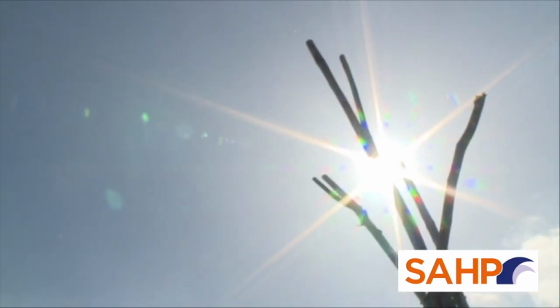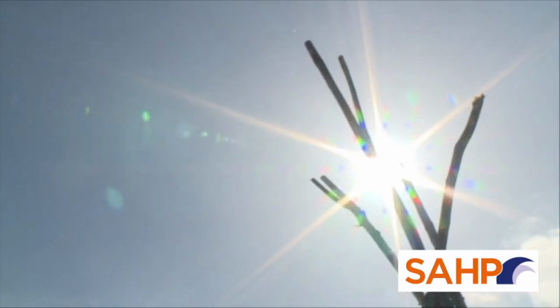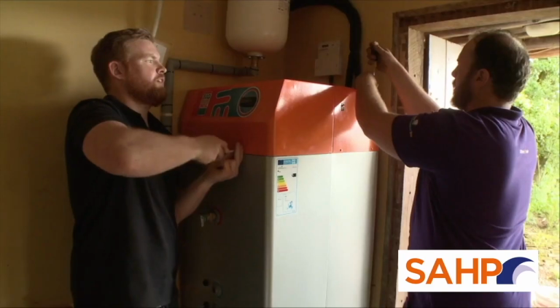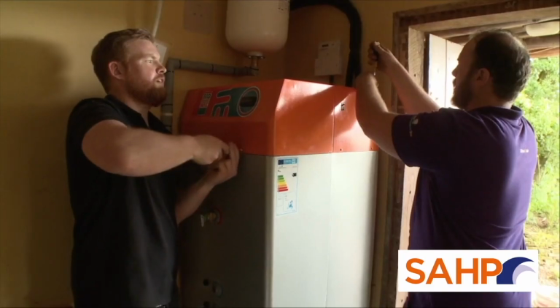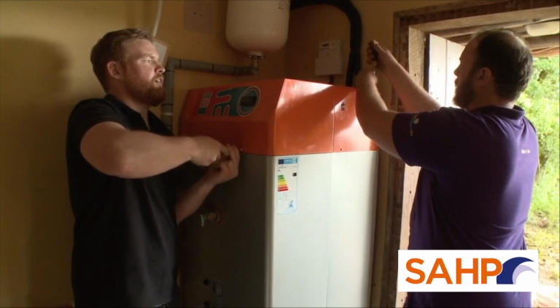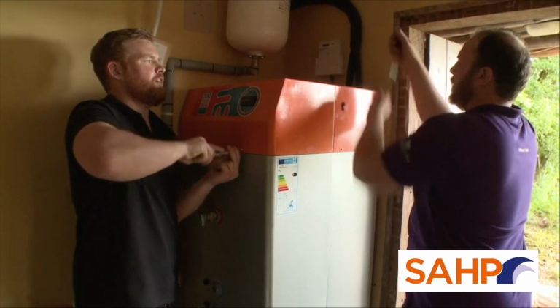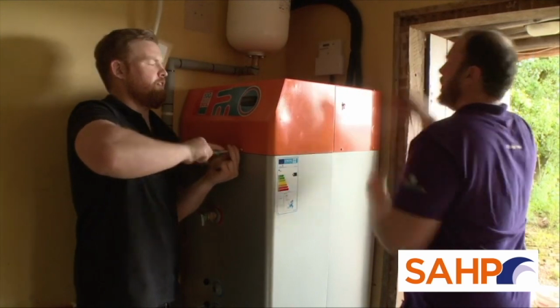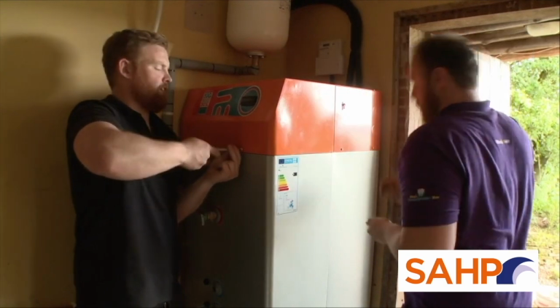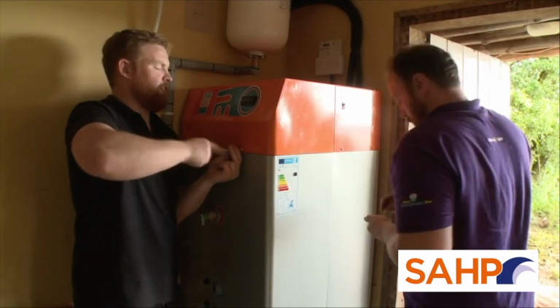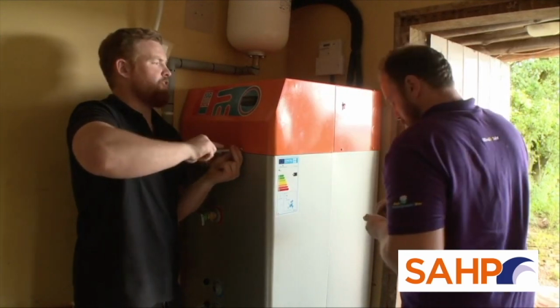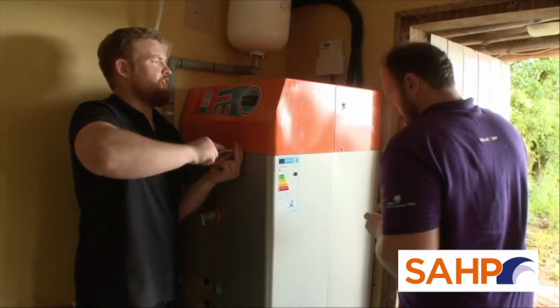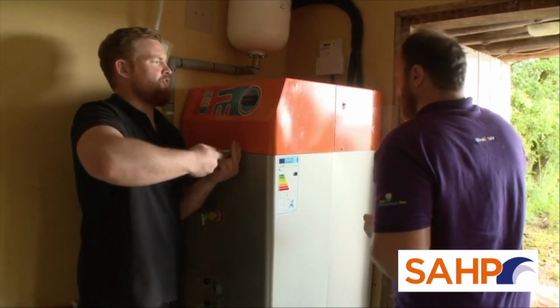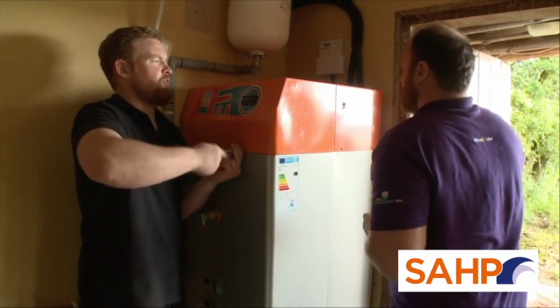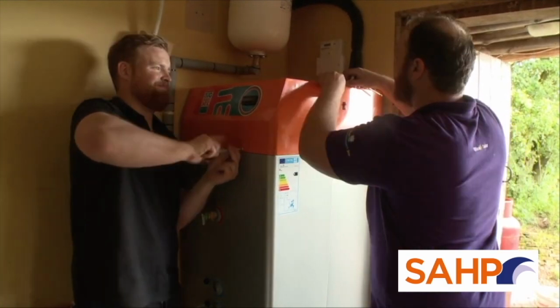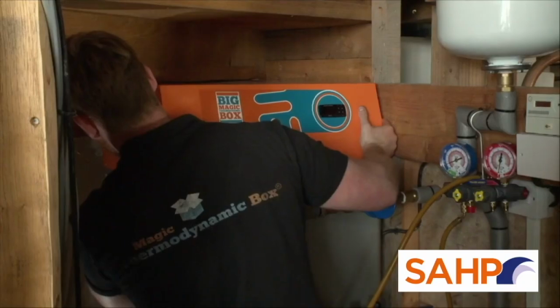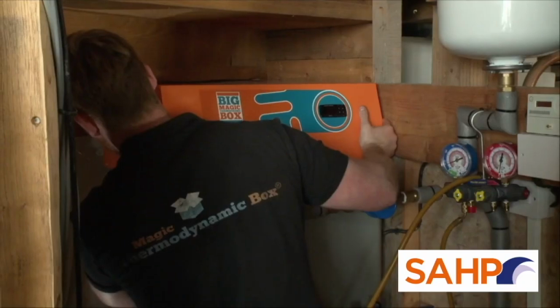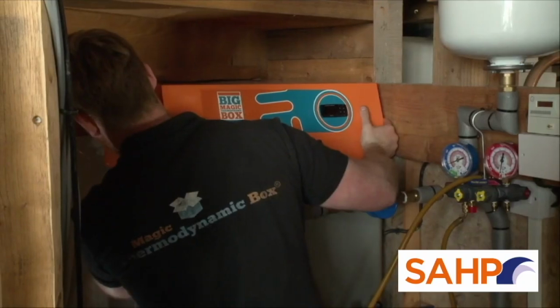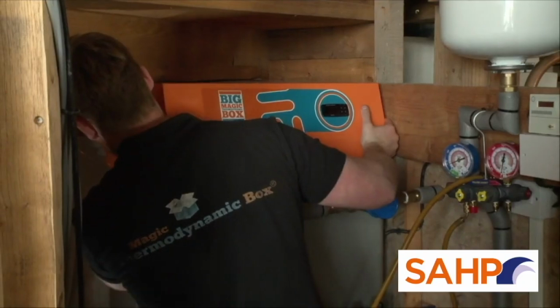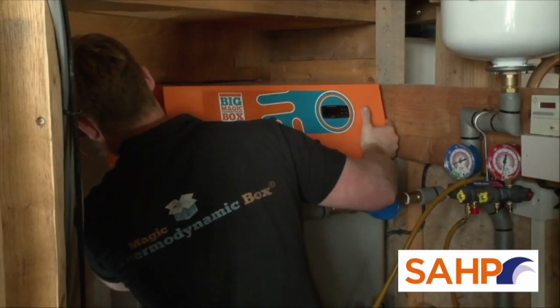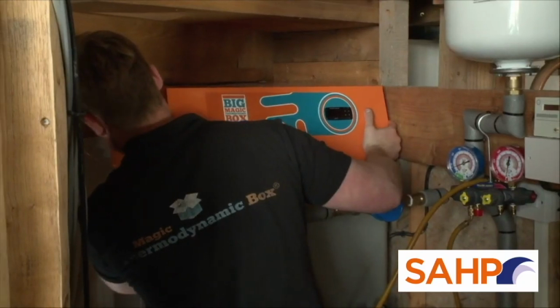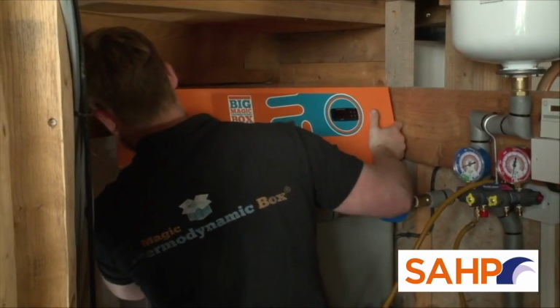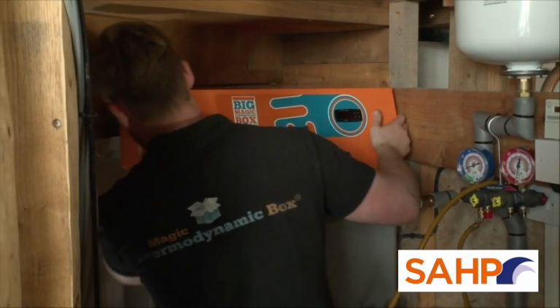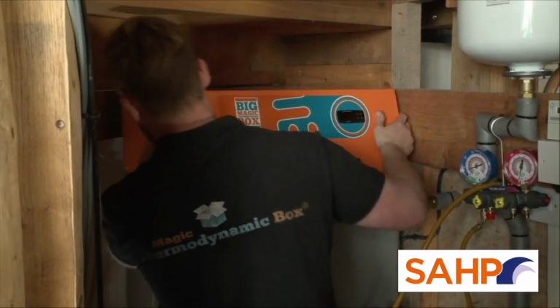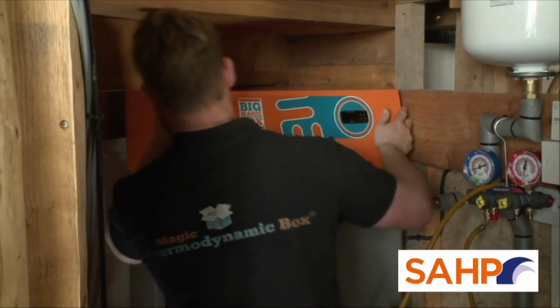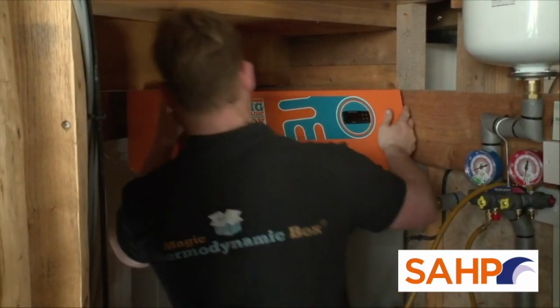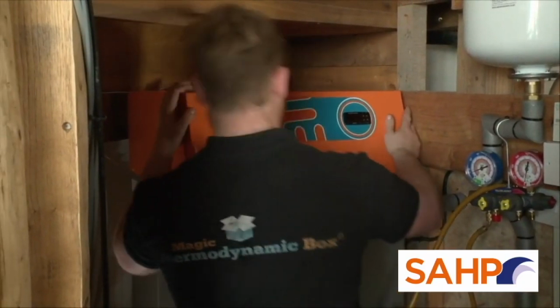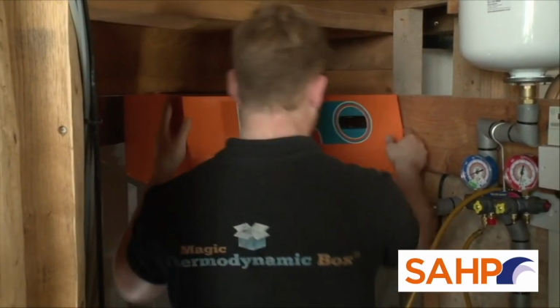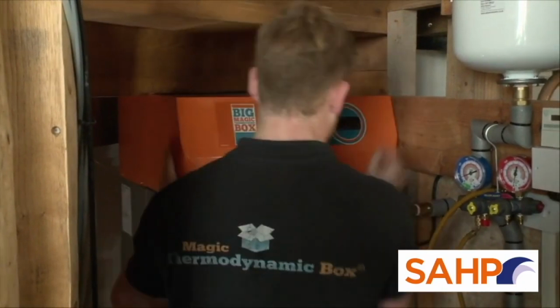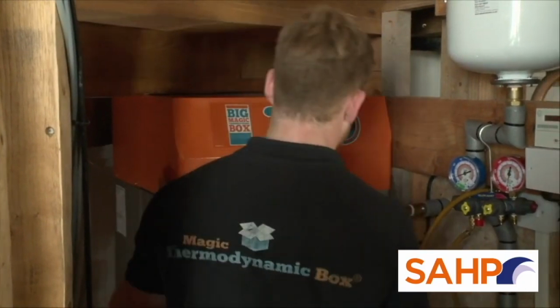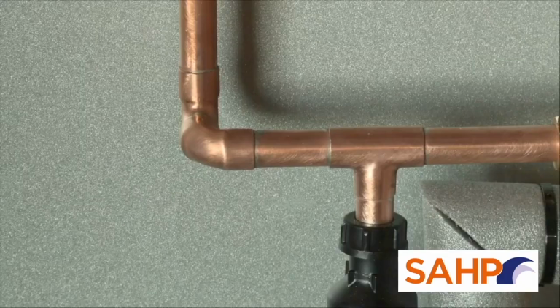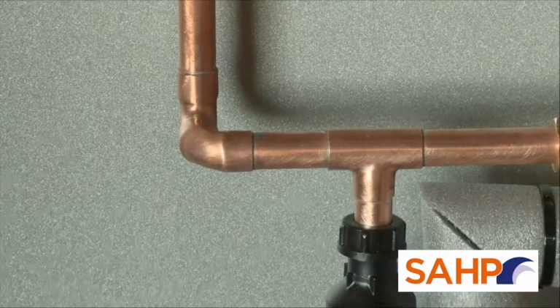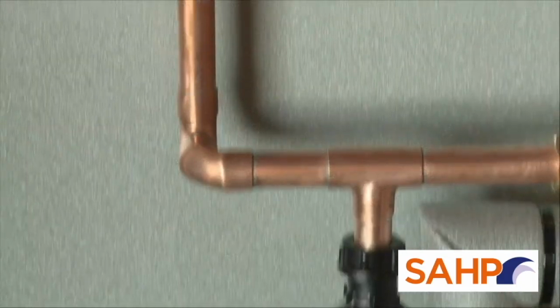The cylinder holding the body of water is made of duplex stainless steel and comes with a 25-year warranty.